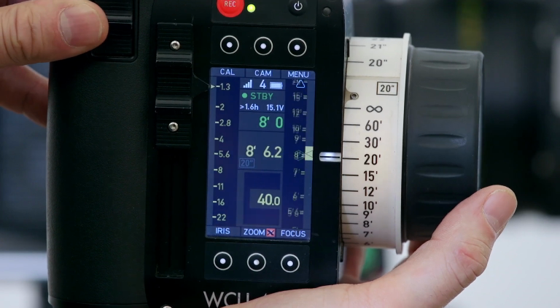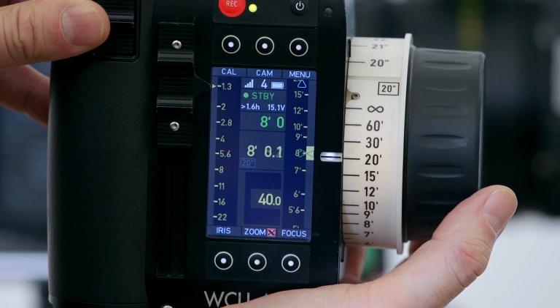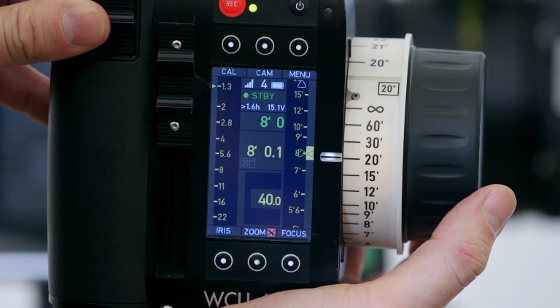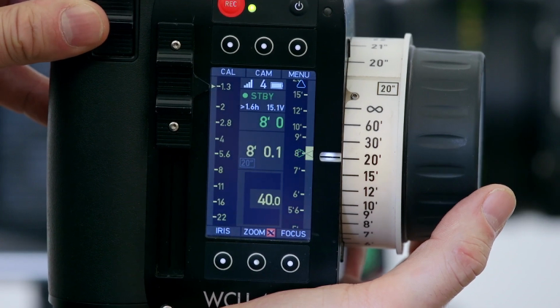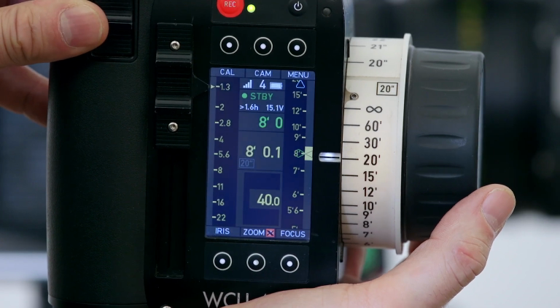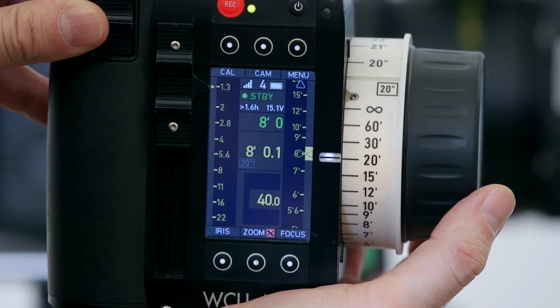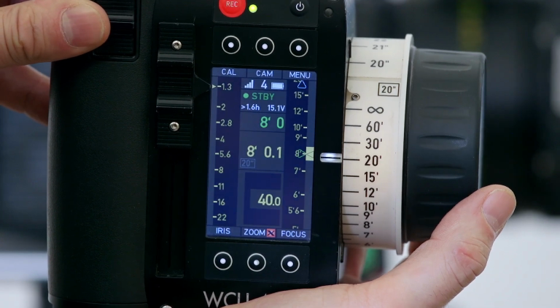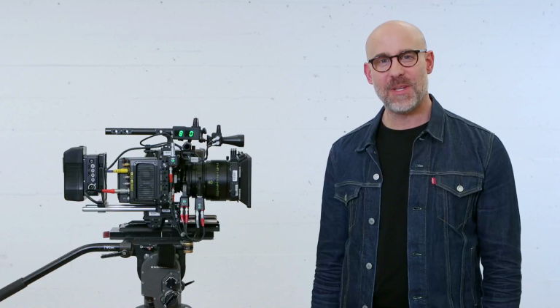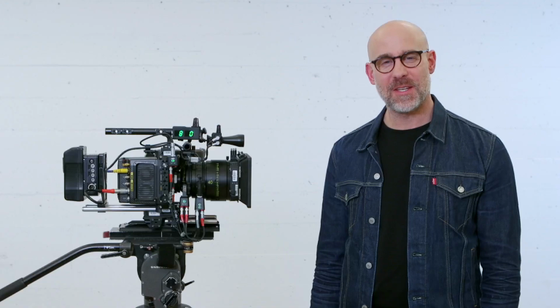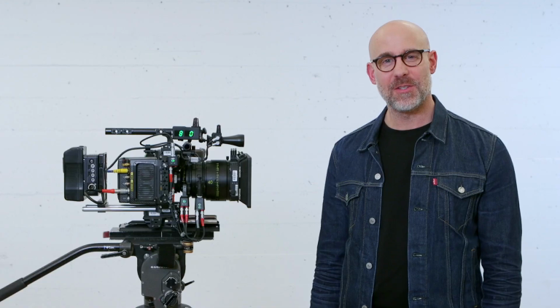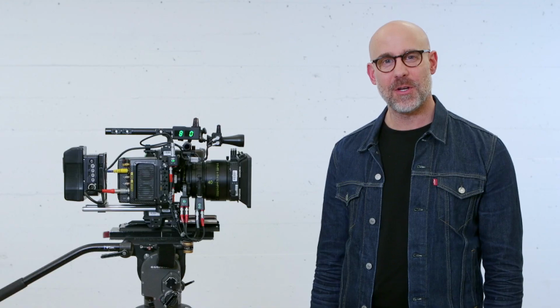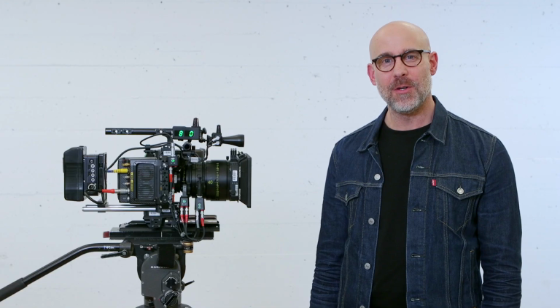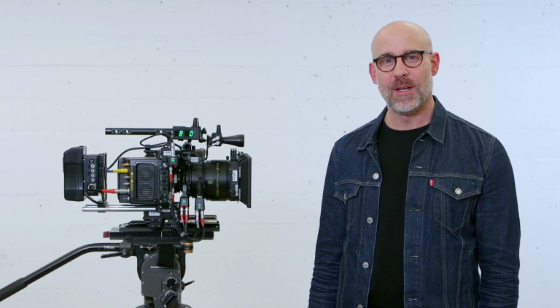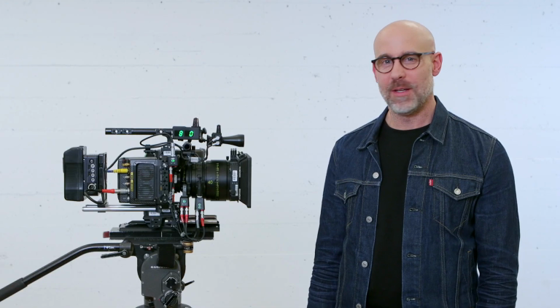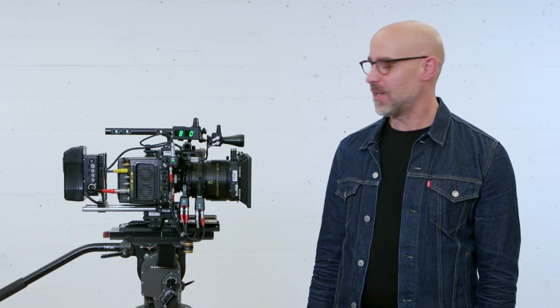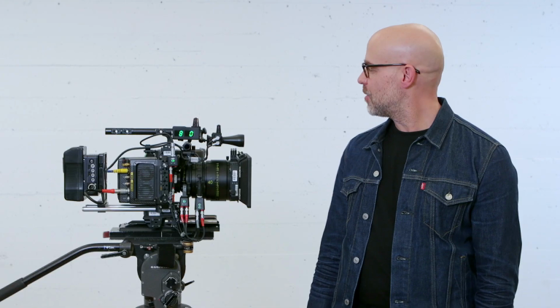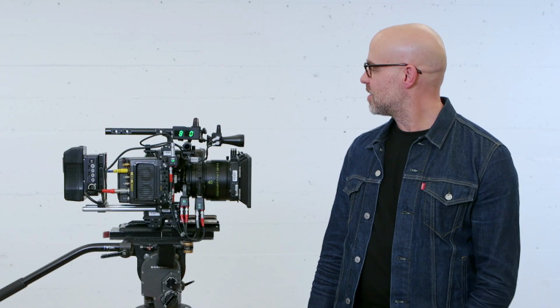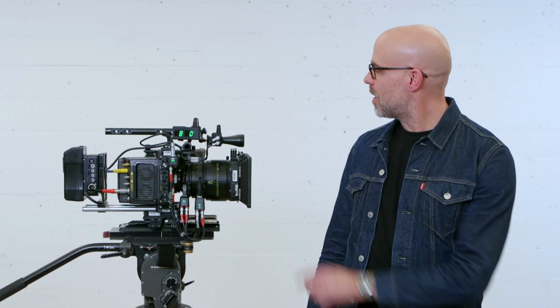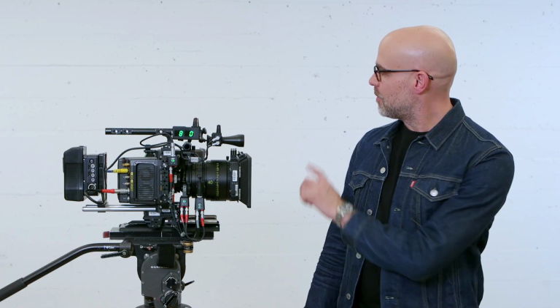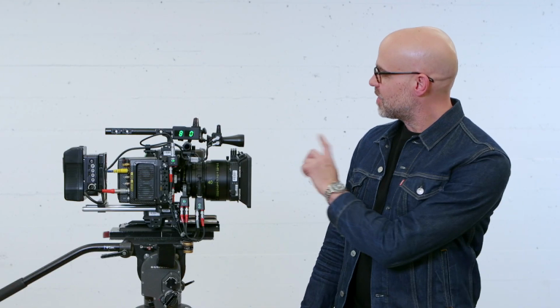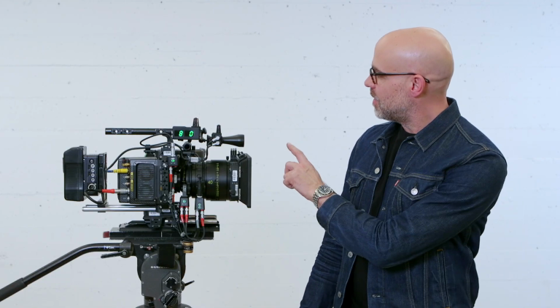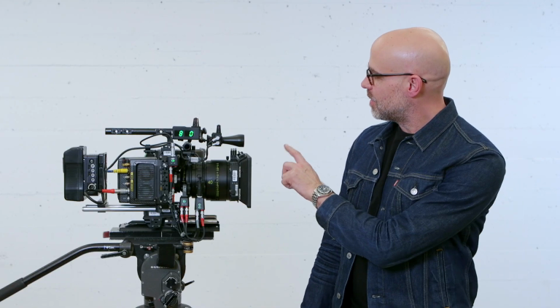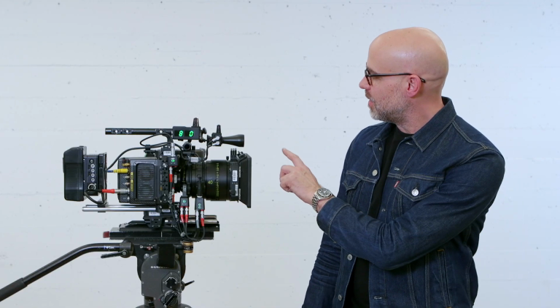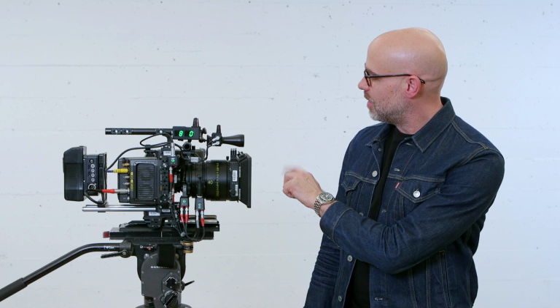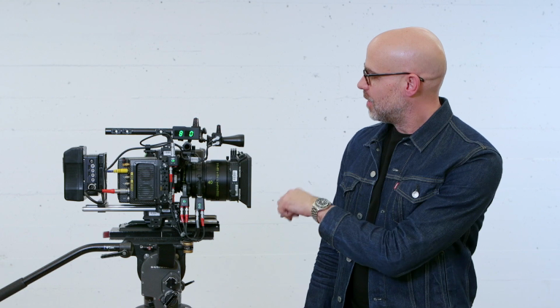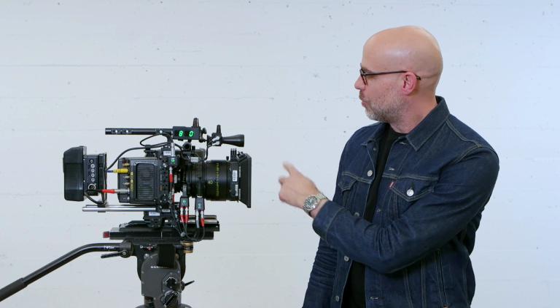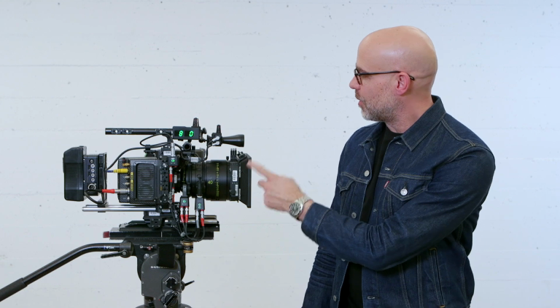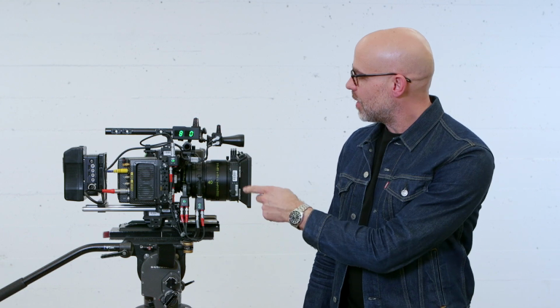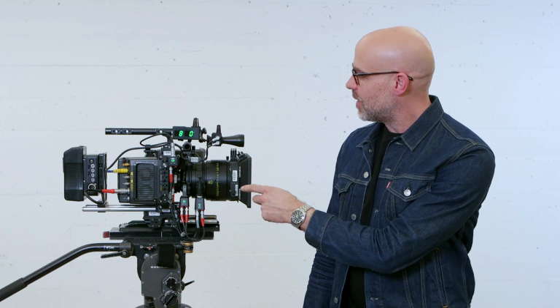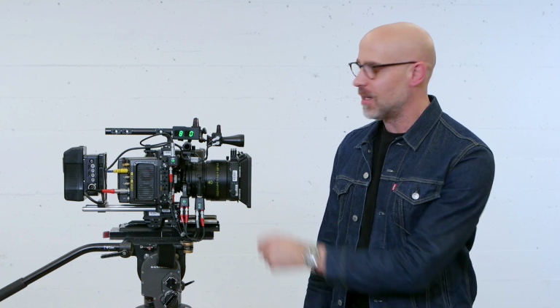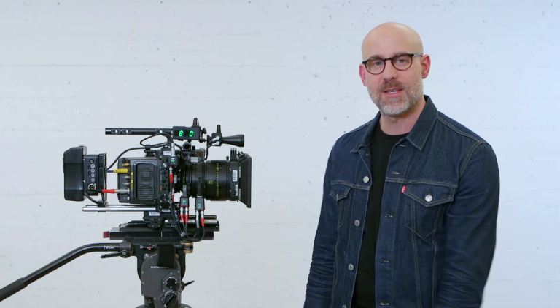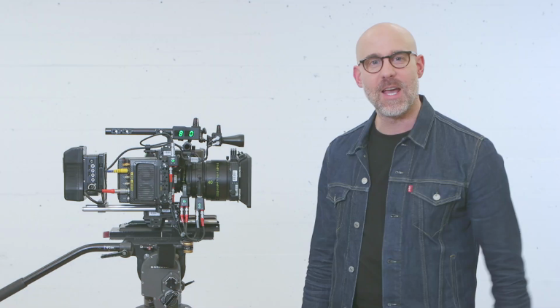Thanks for watching this basic intro into how to set up your CineRT with your Arri LCS.